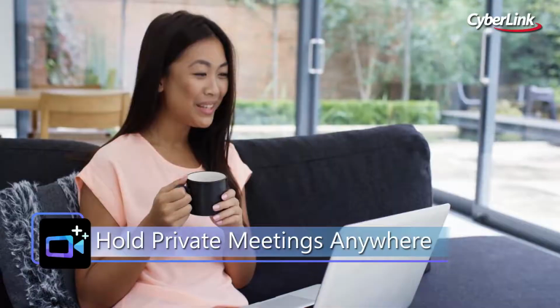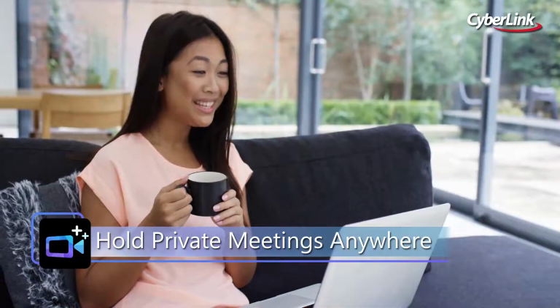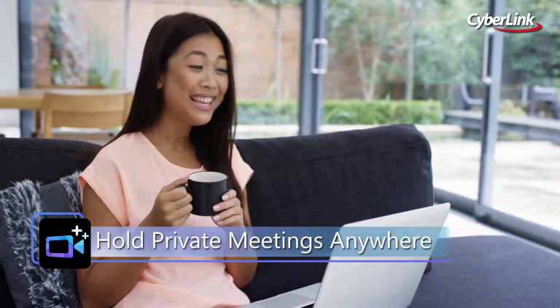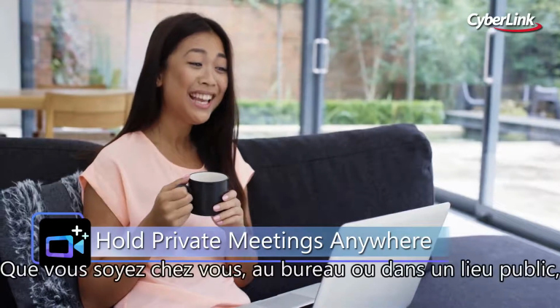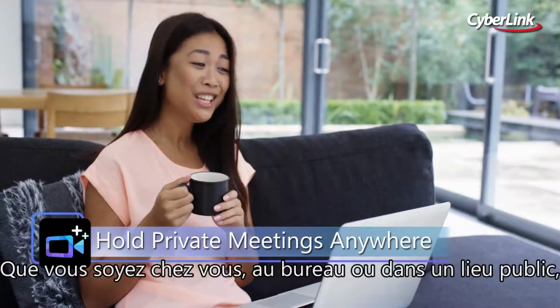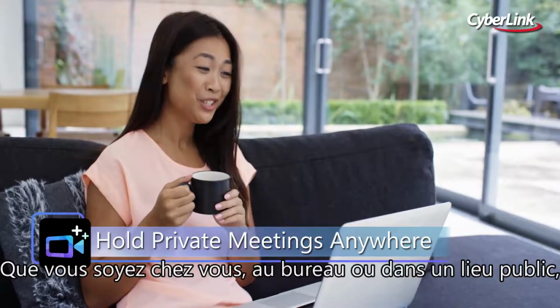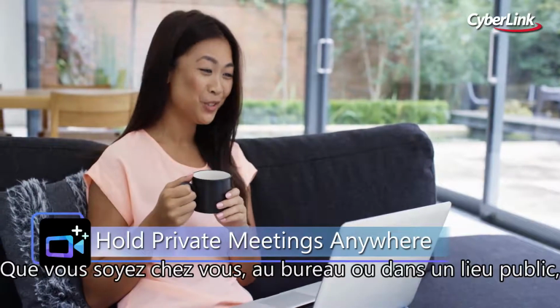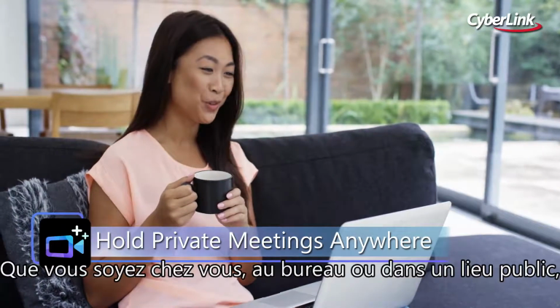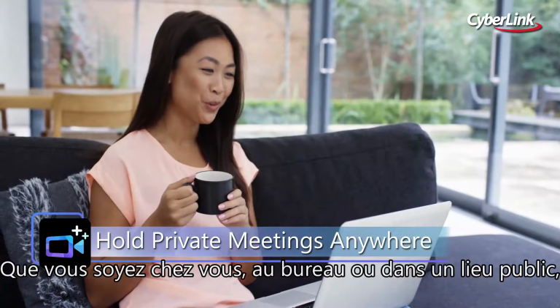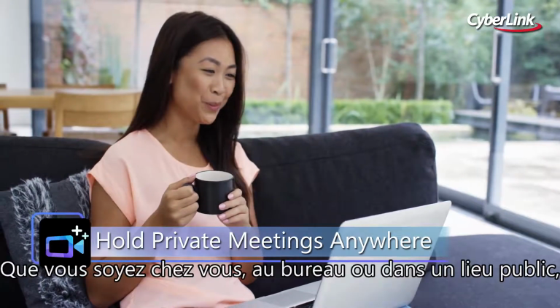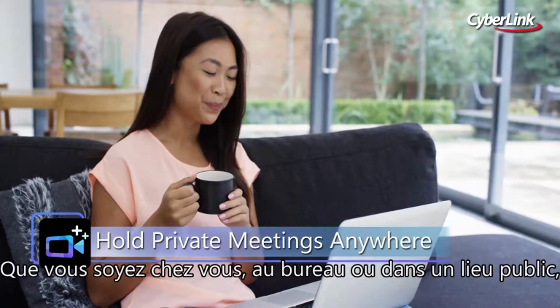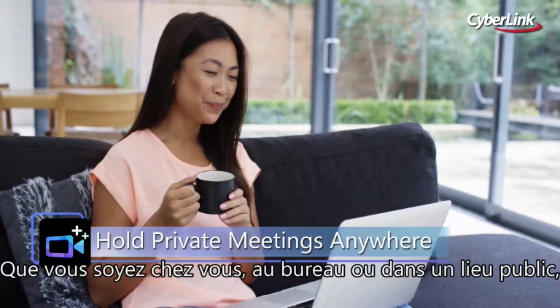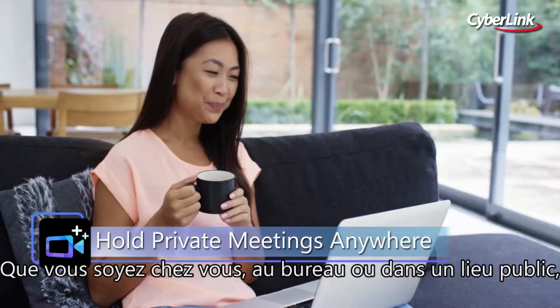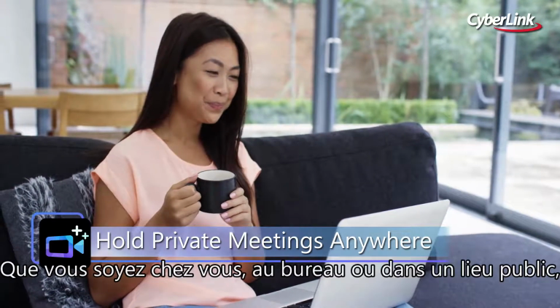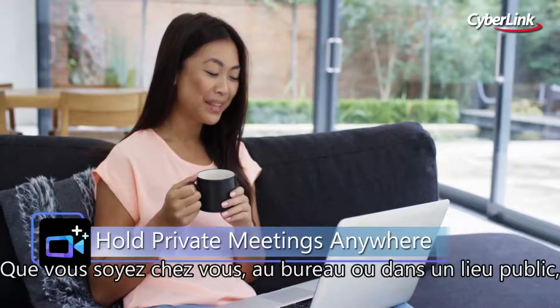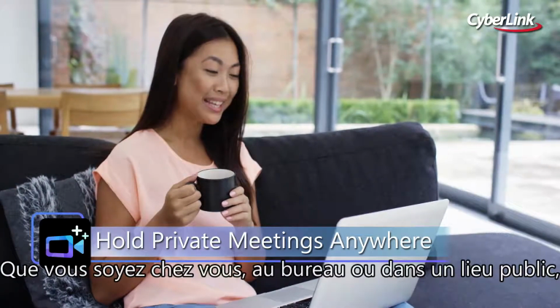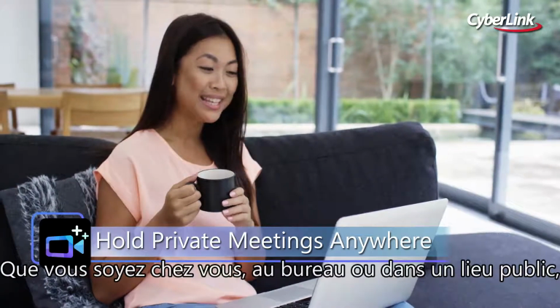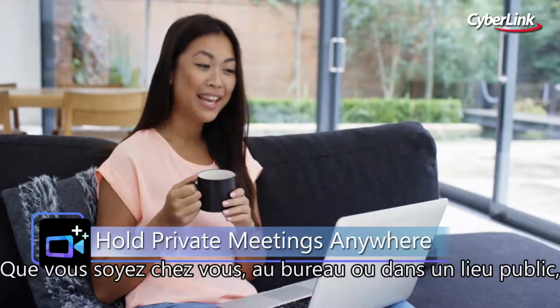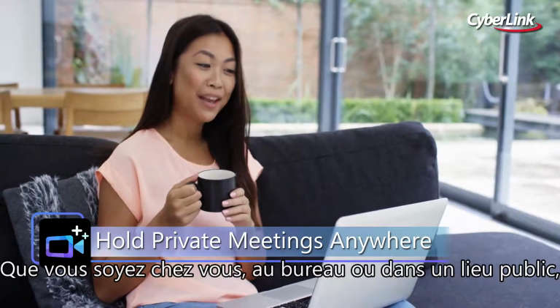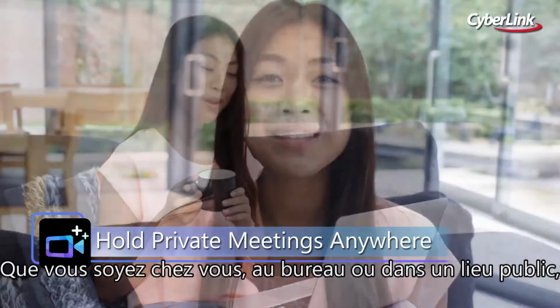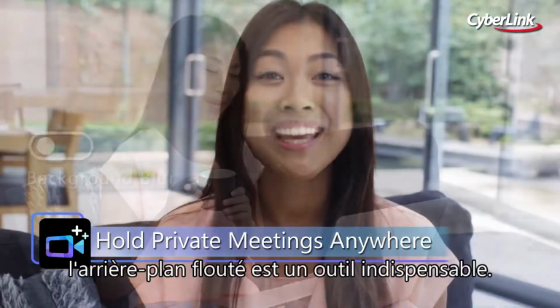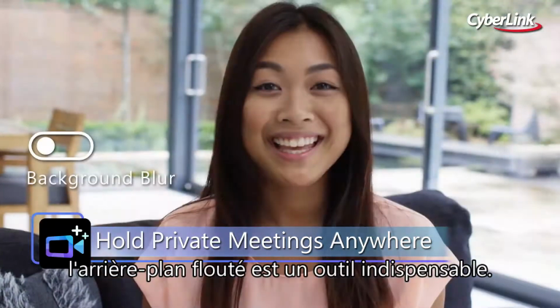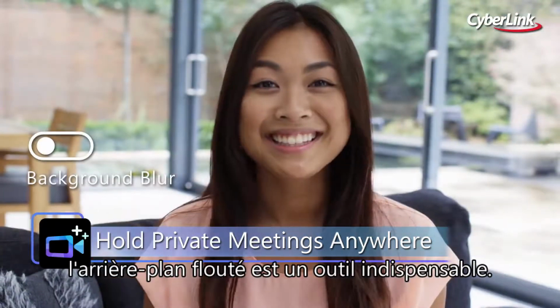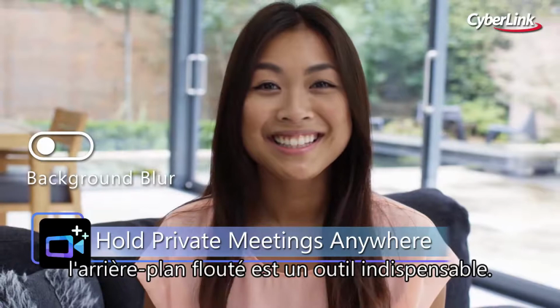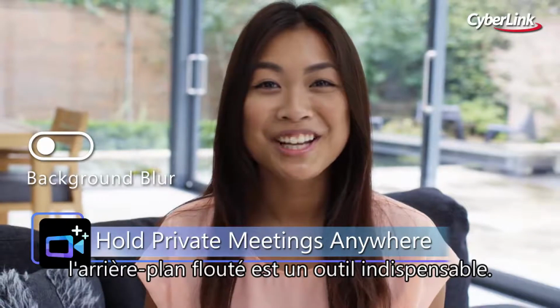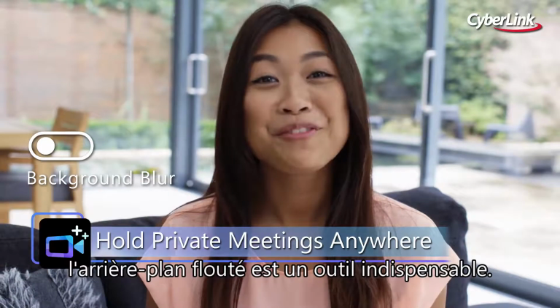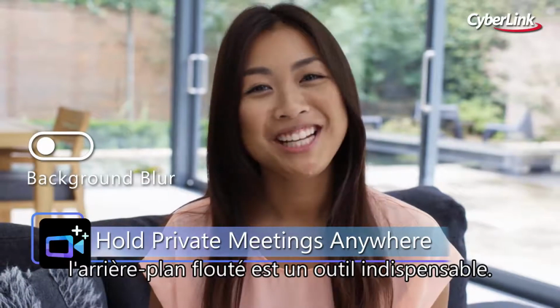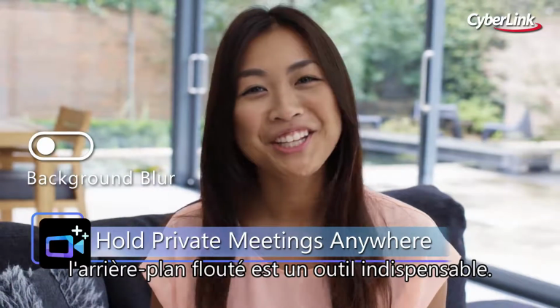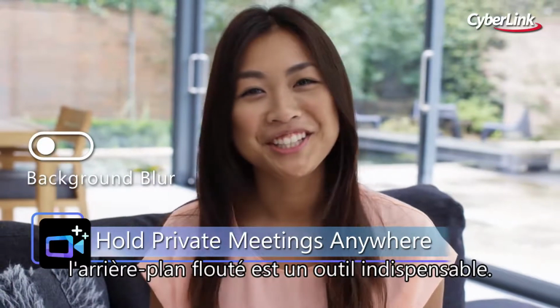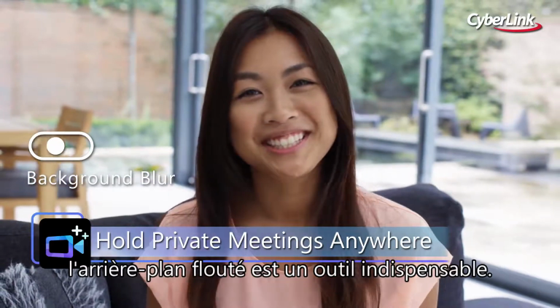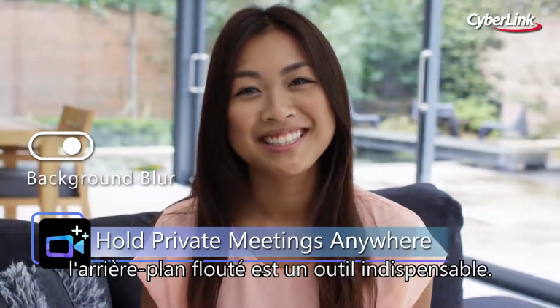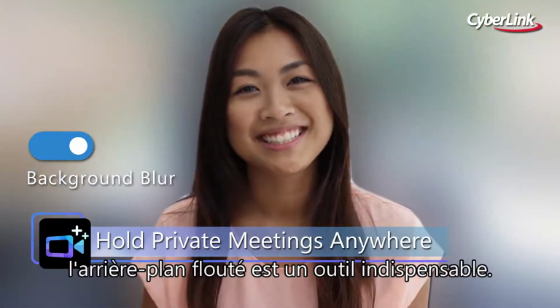Whether you're at home, the office, or out in public, Background Blur has you covered.